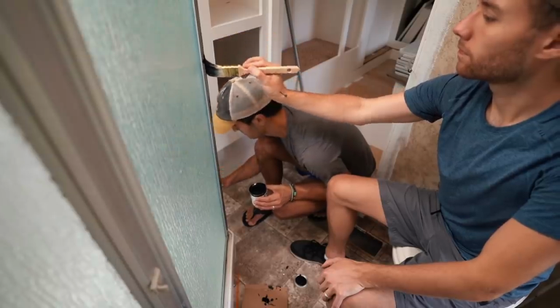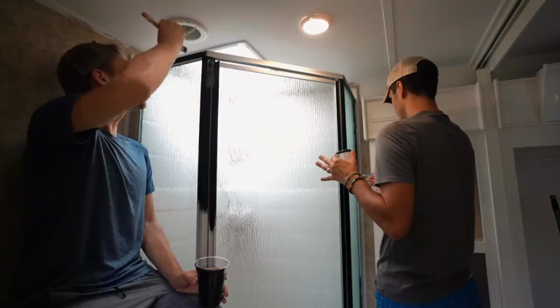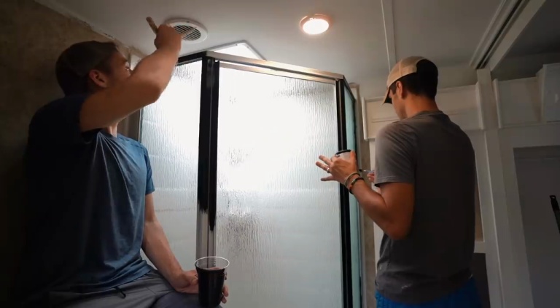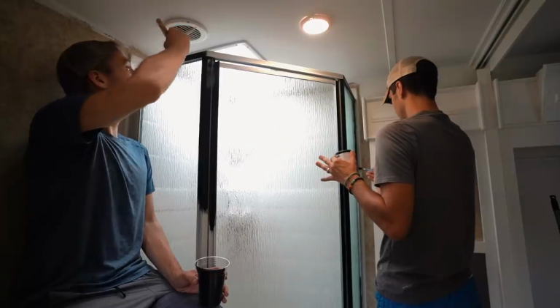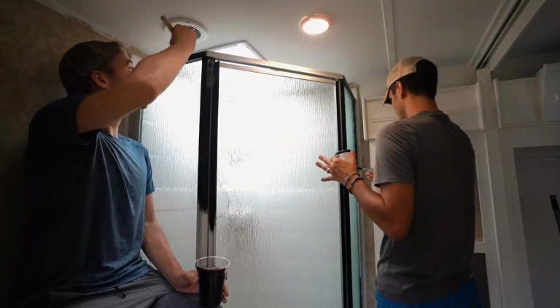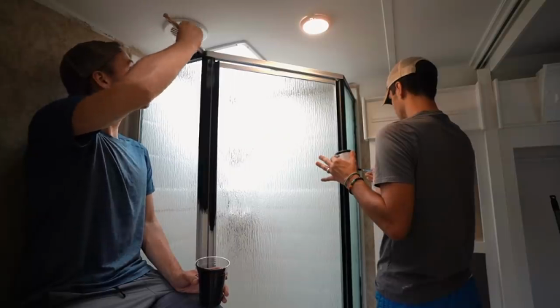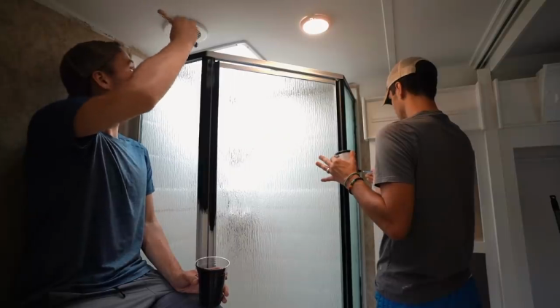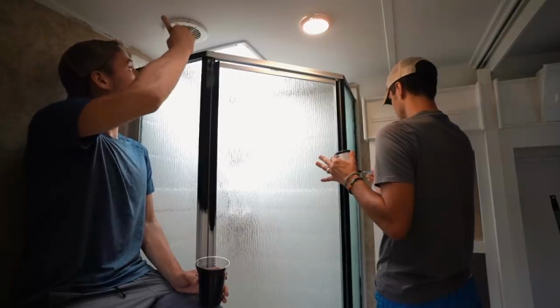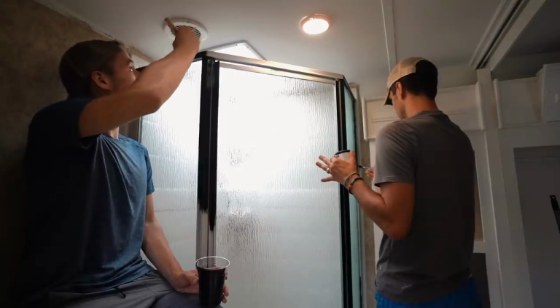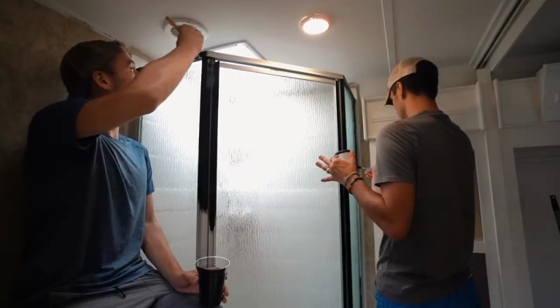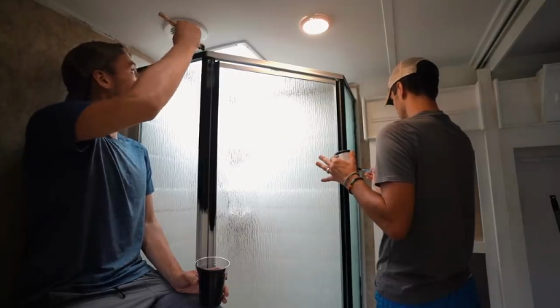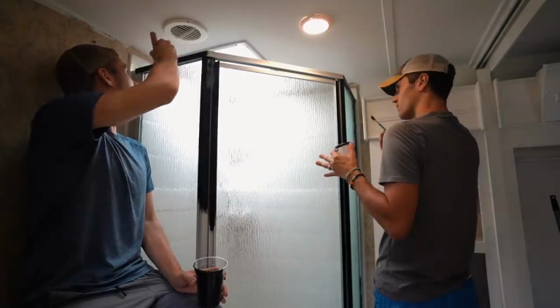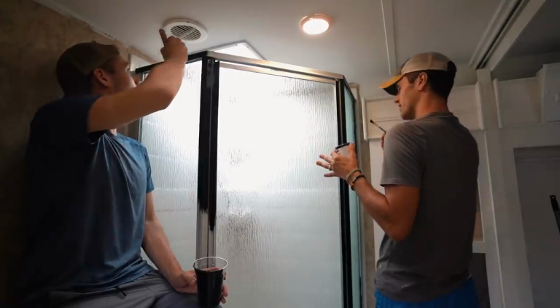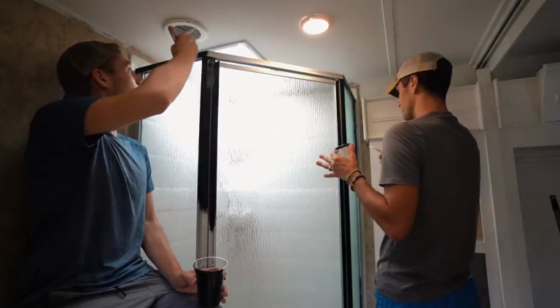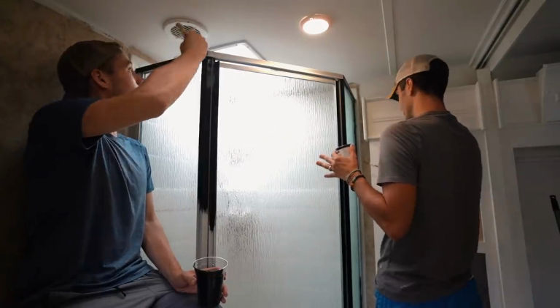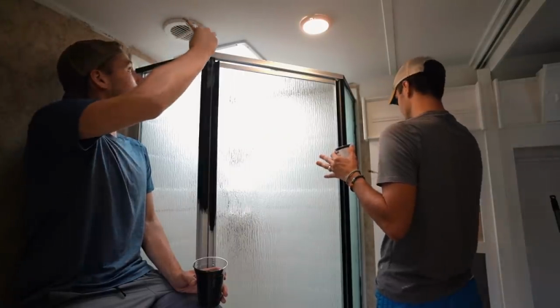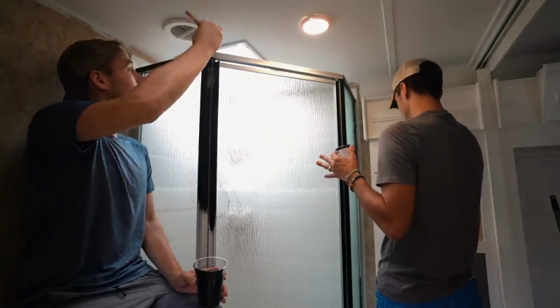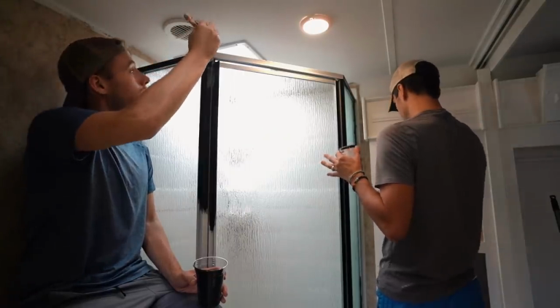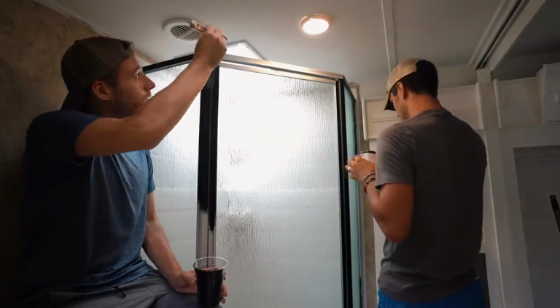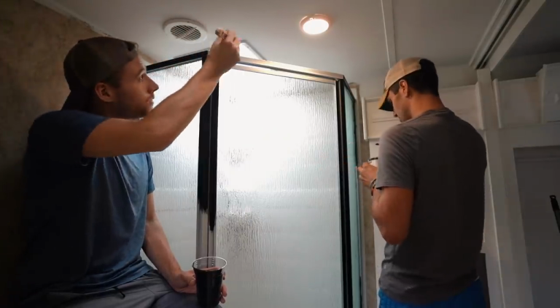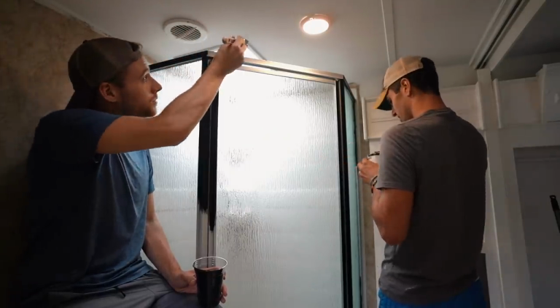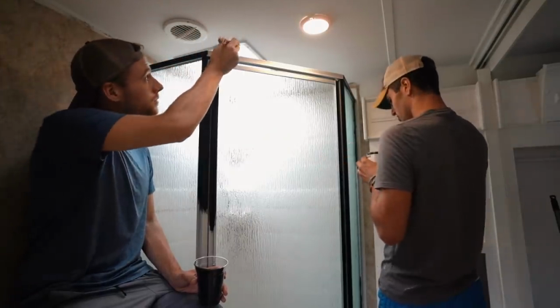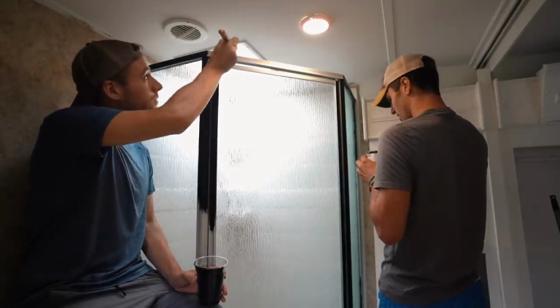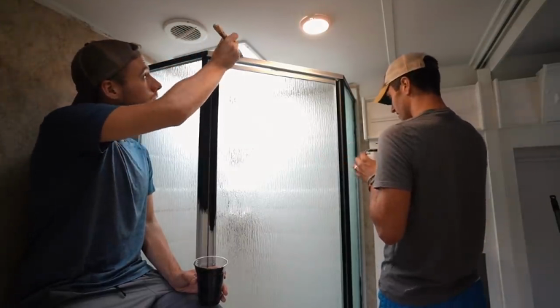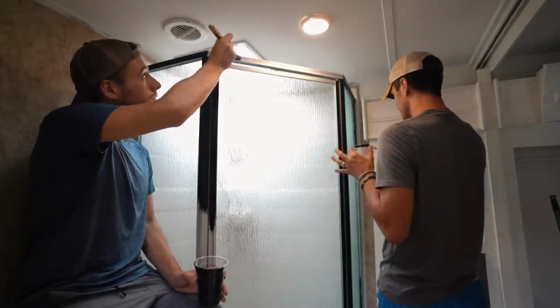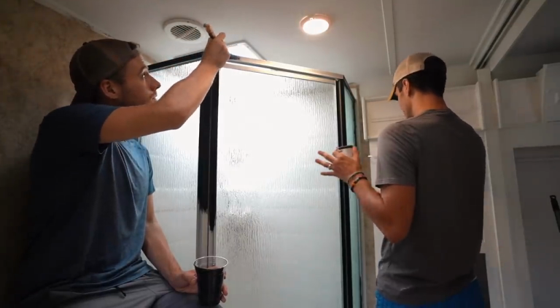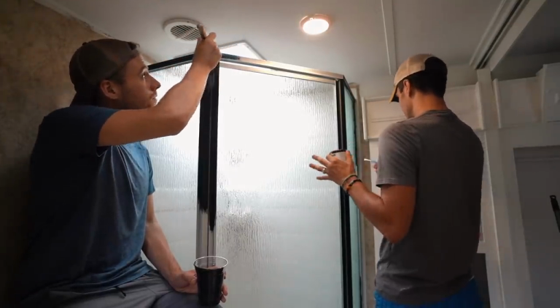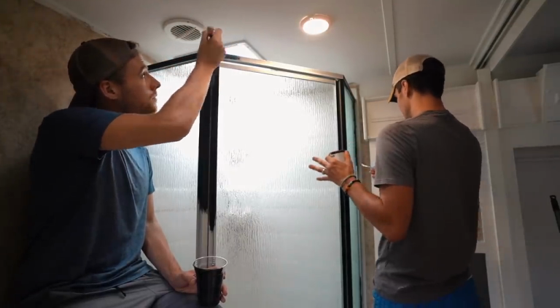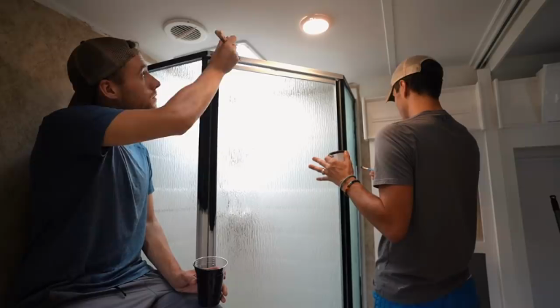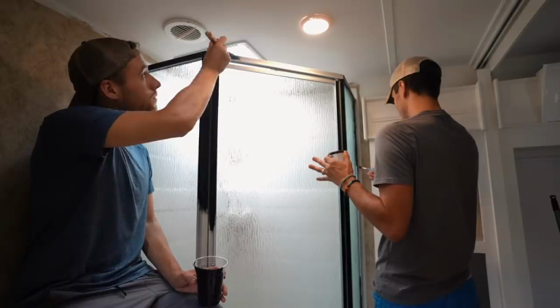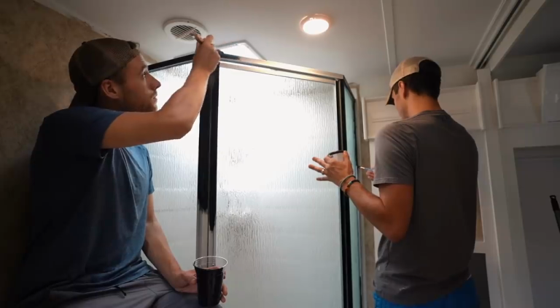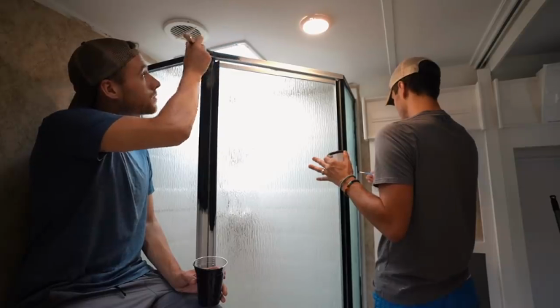This is looking so good. Over here where it was done first it's starting to dry and you can start to see the matte finish.